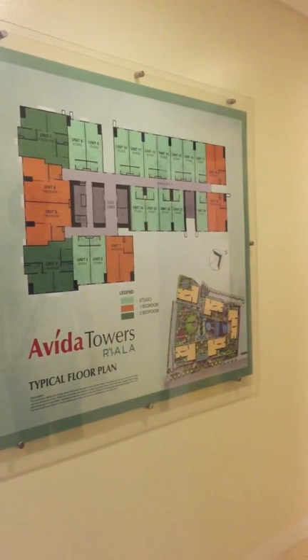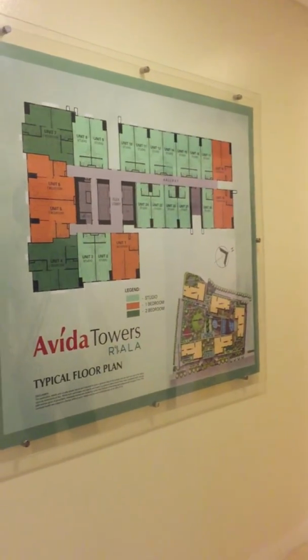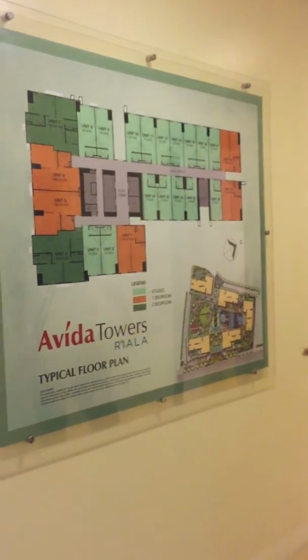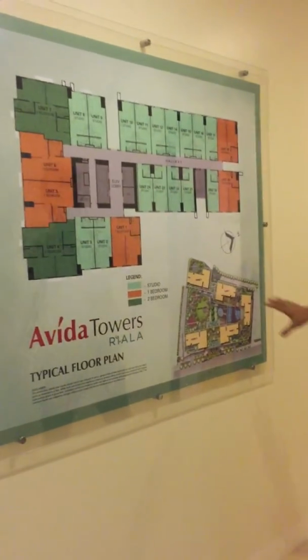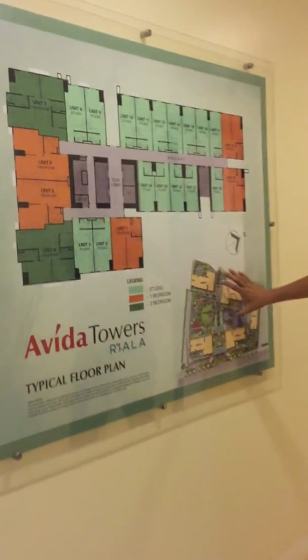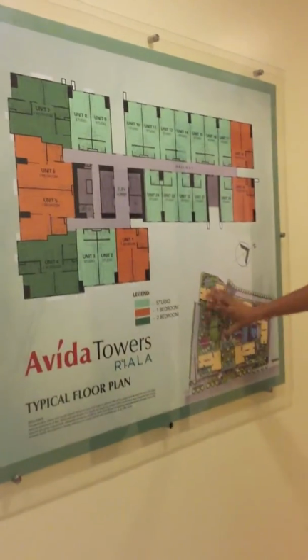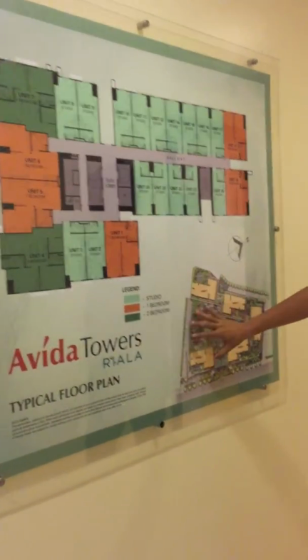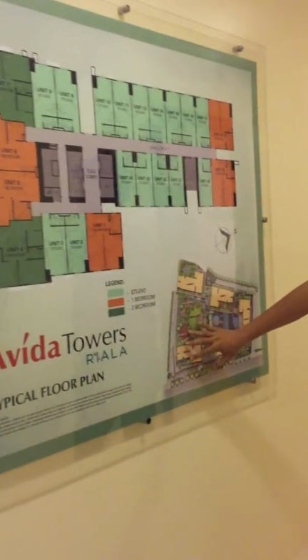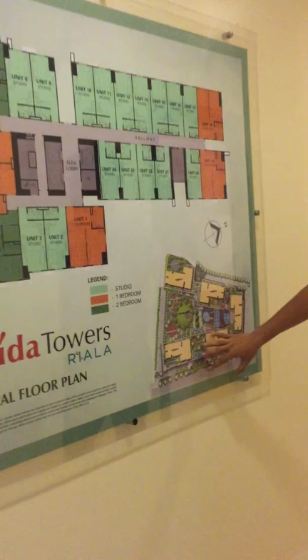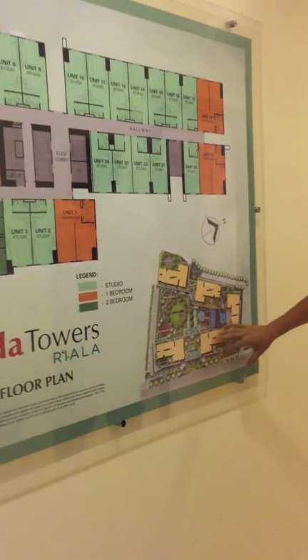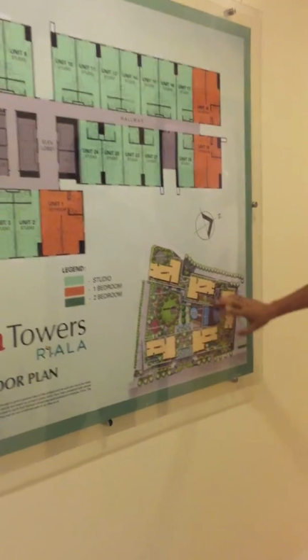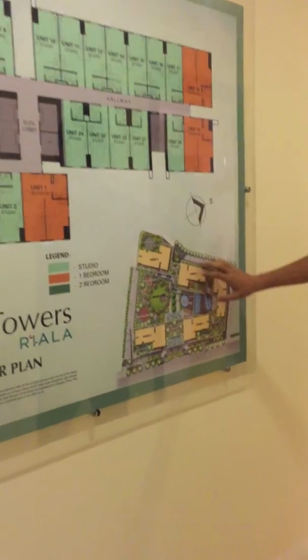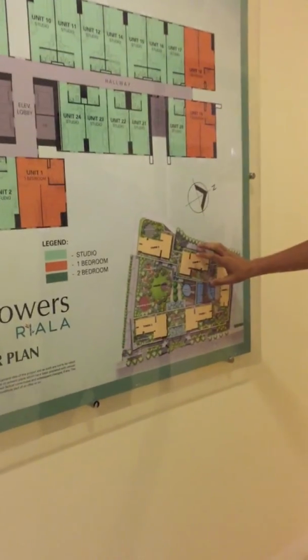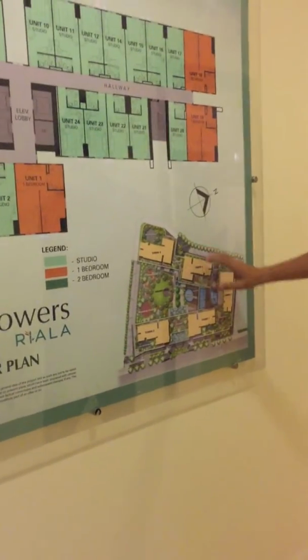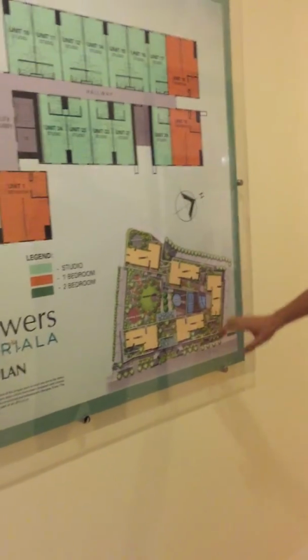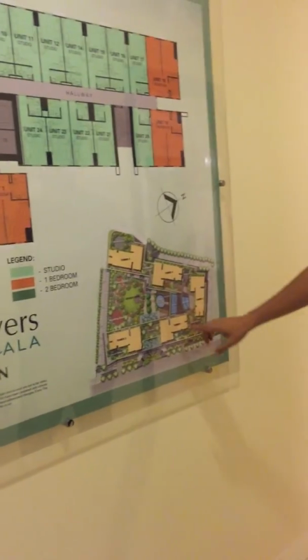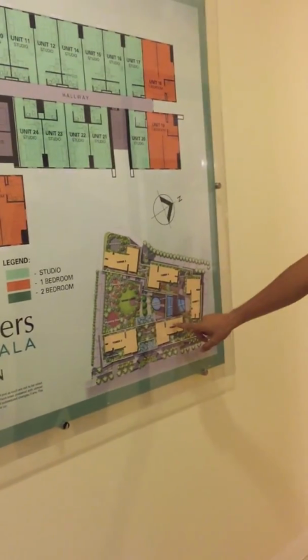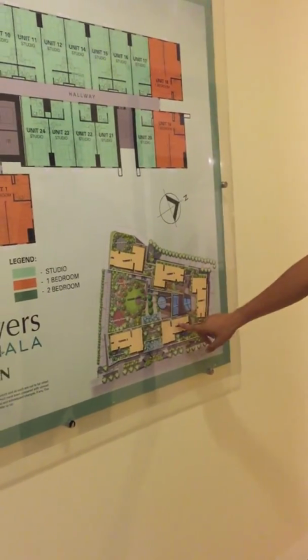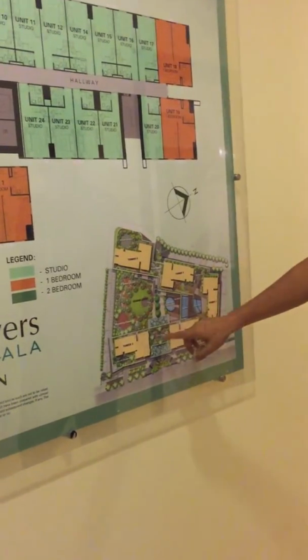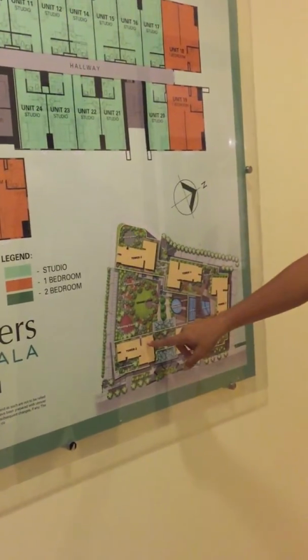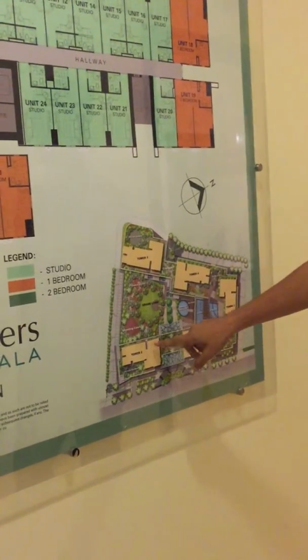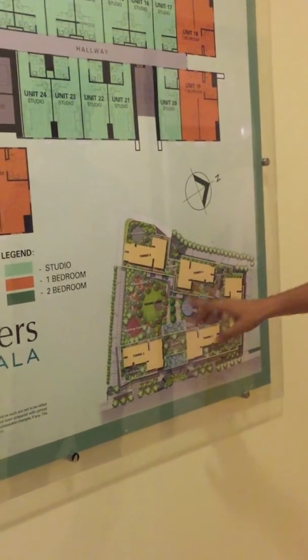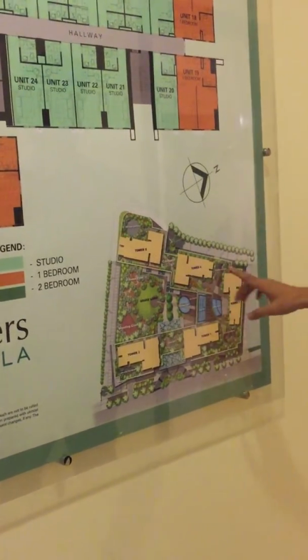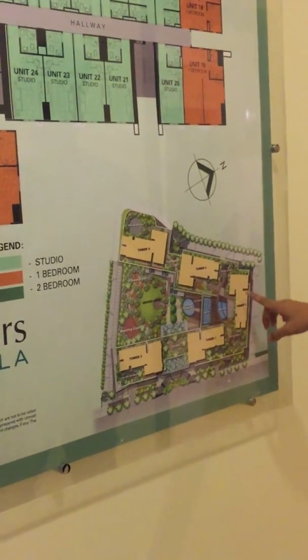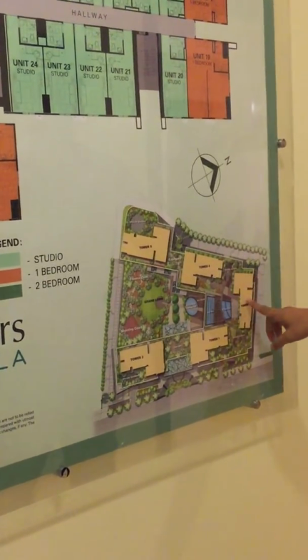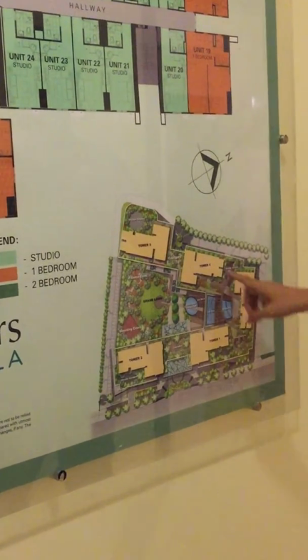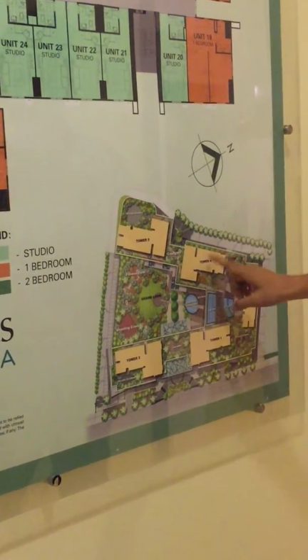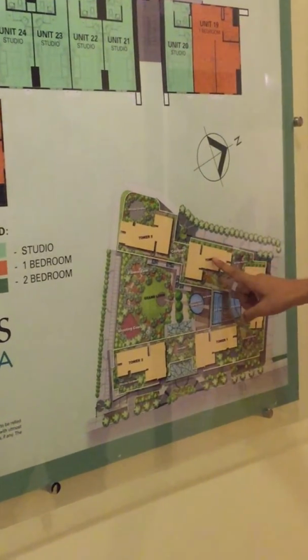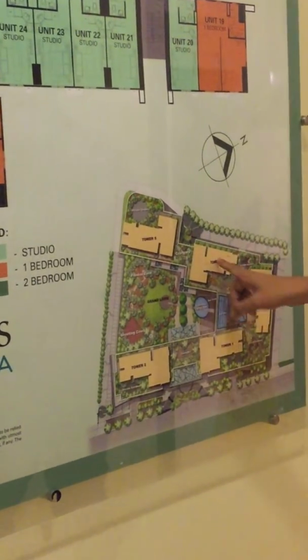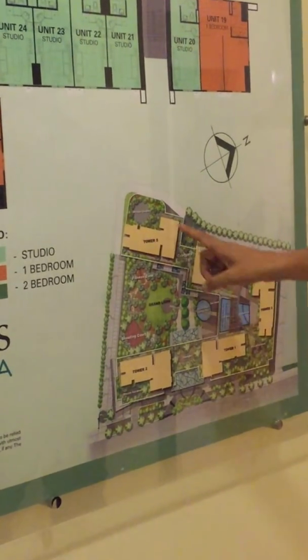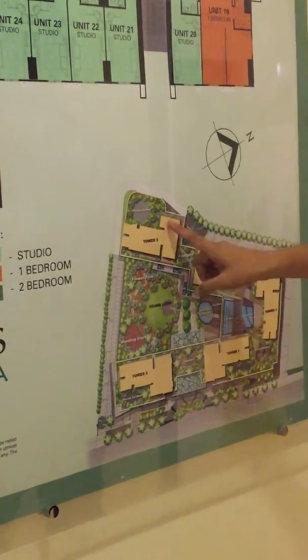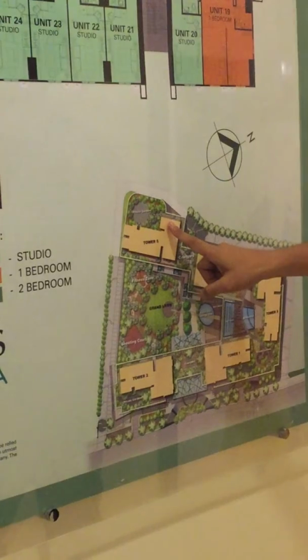This is the site development plan of the whole project — Tower 1, 2, 3, 4, and 5.